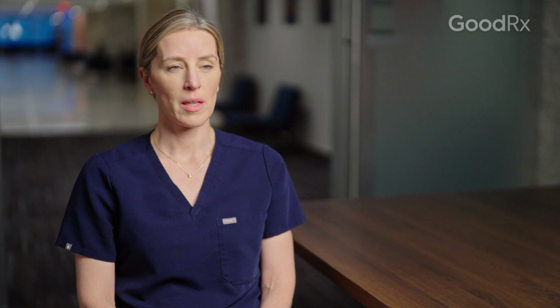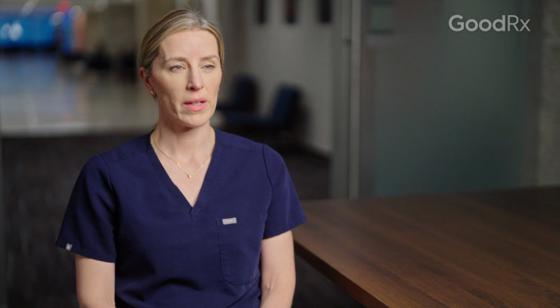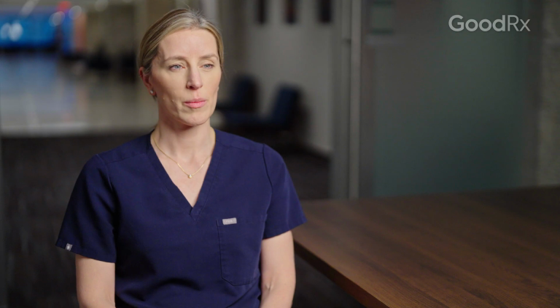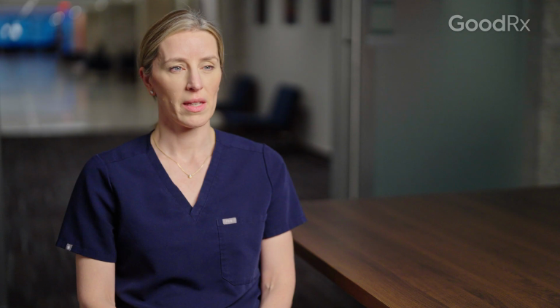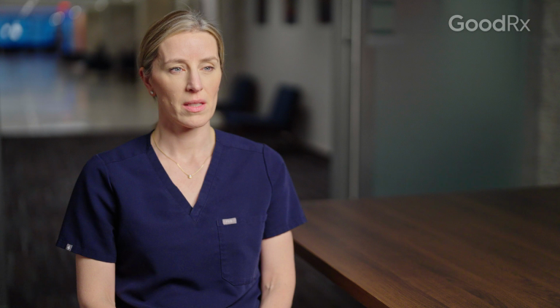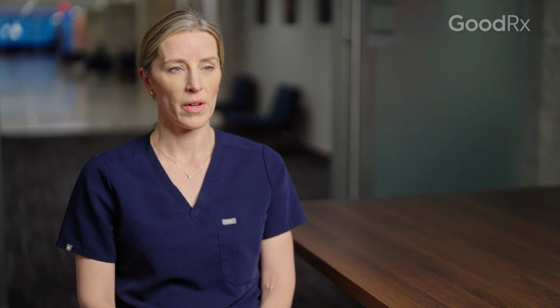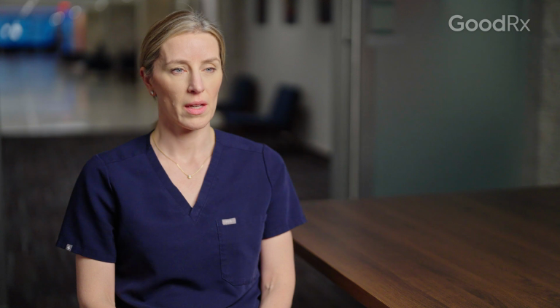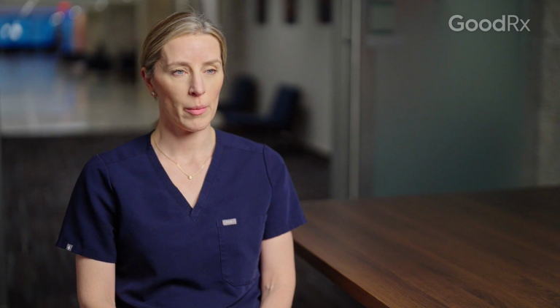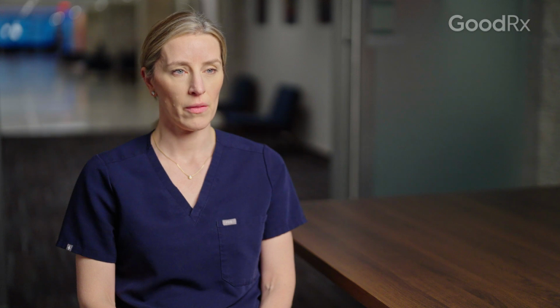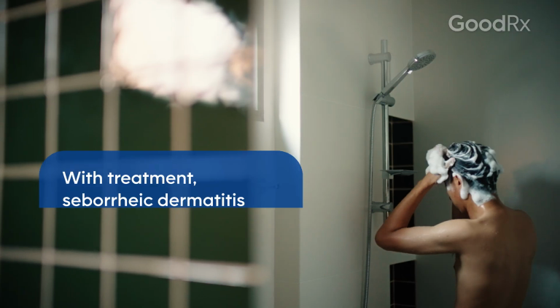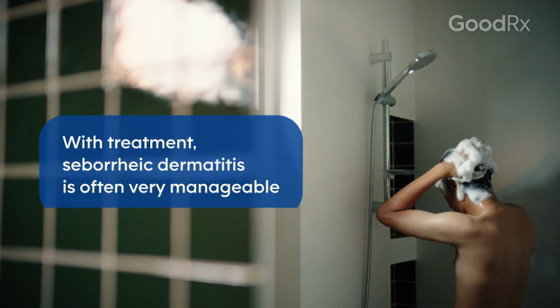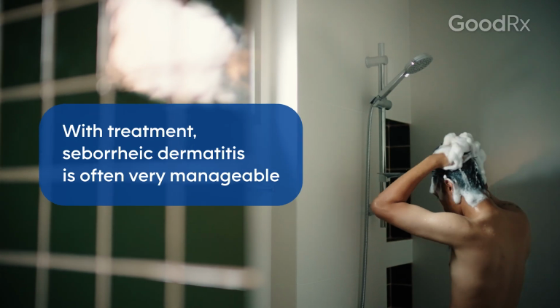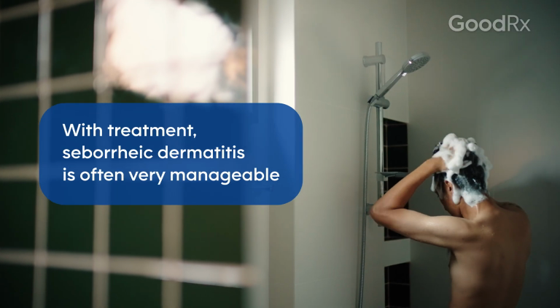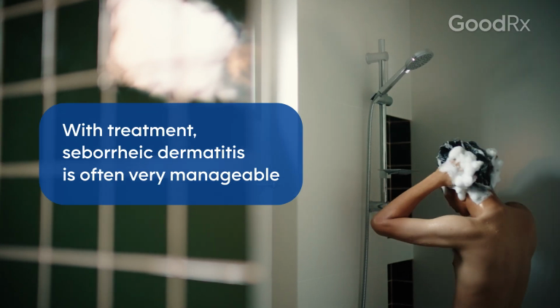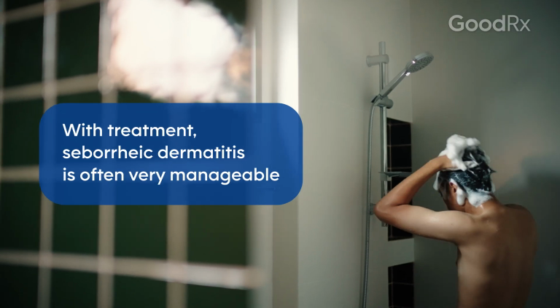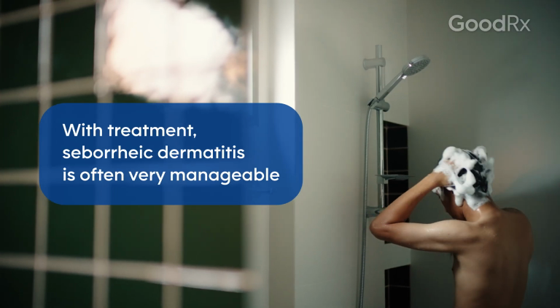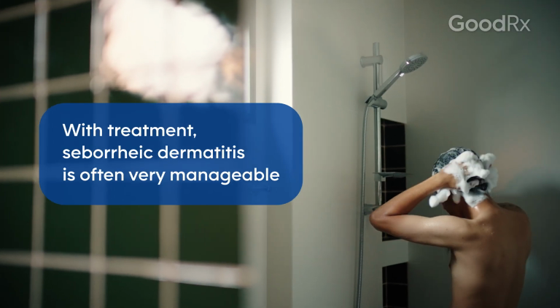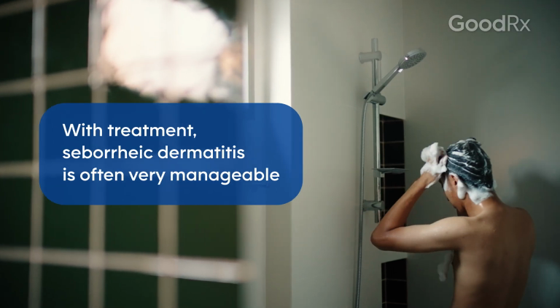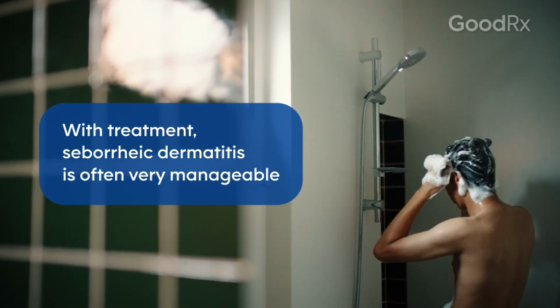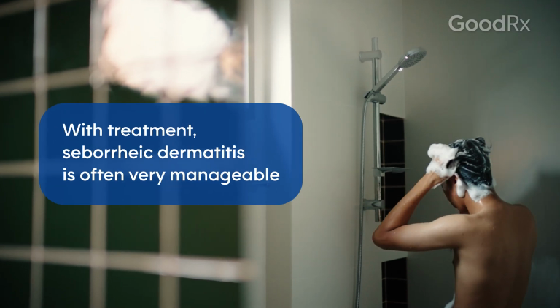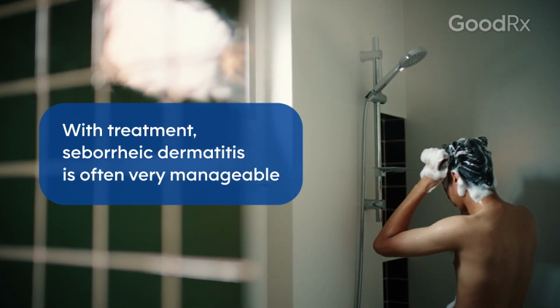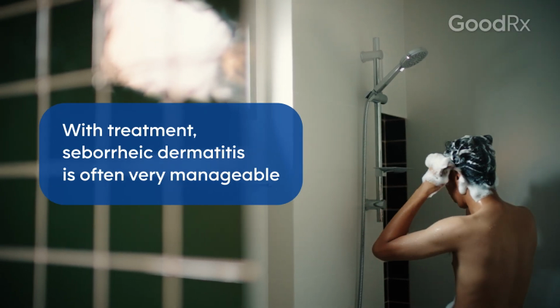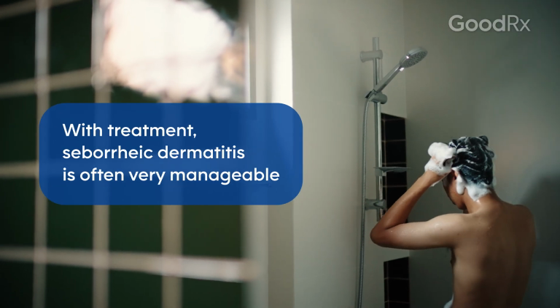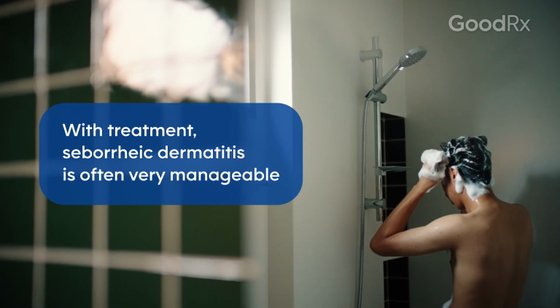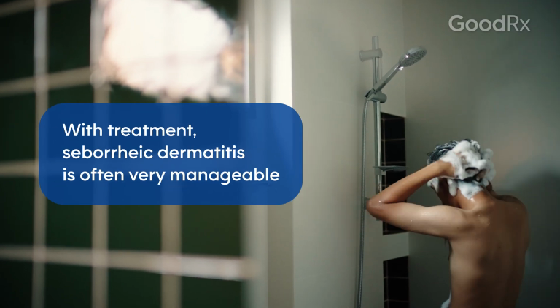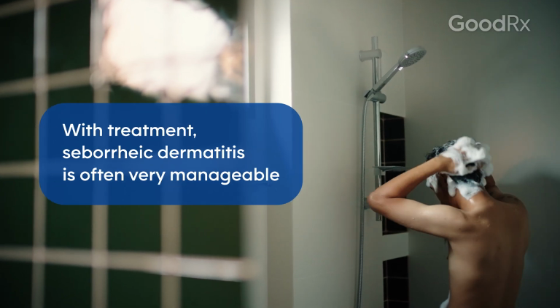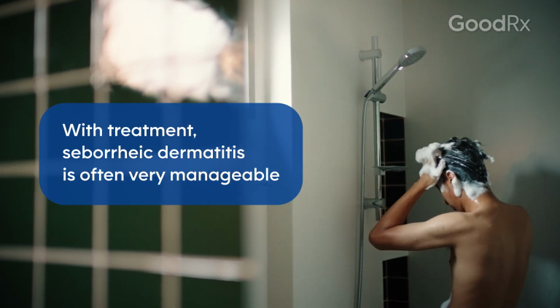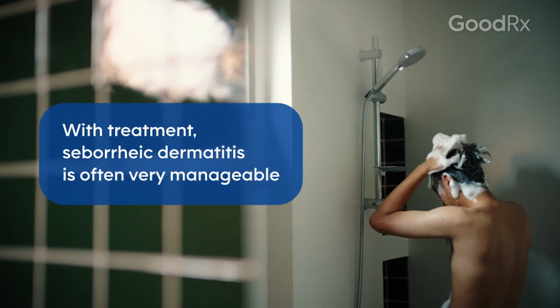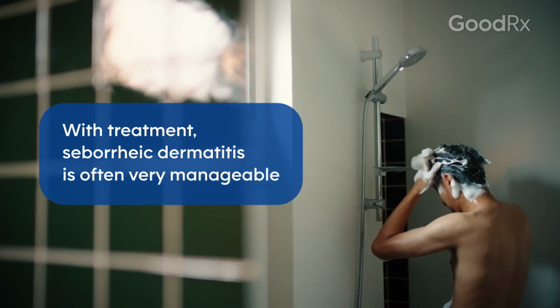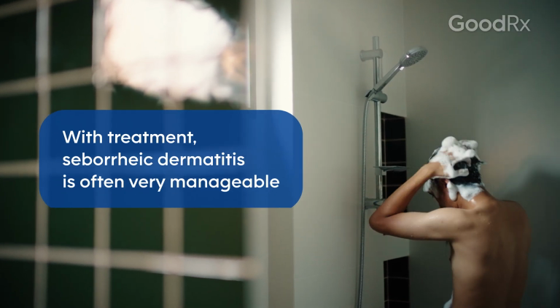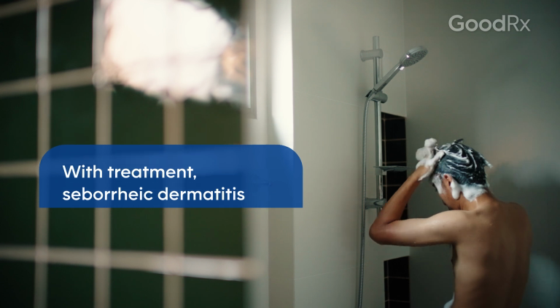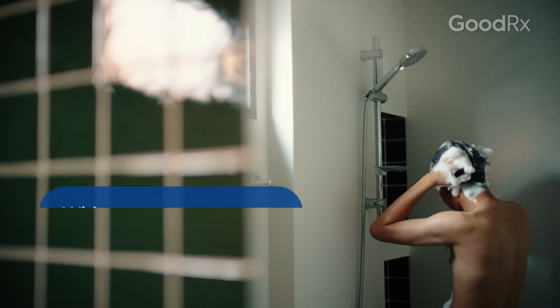Seborrheic dermatitis is very common, very manageable, and most of the time it doesn't turn into any huge impact in someone's life.